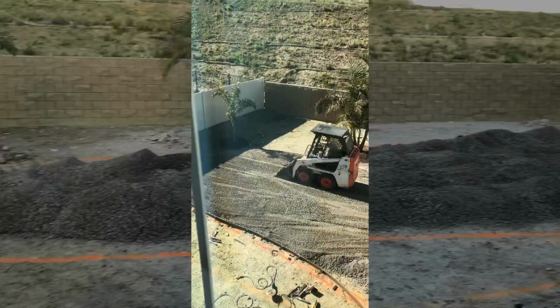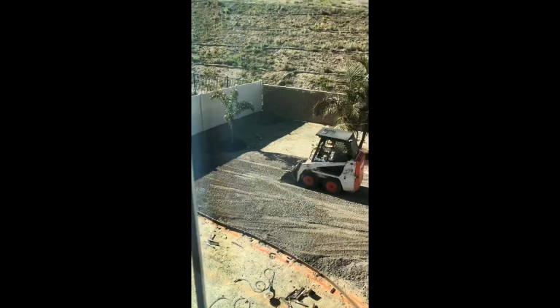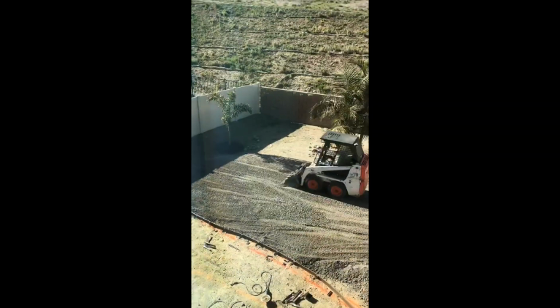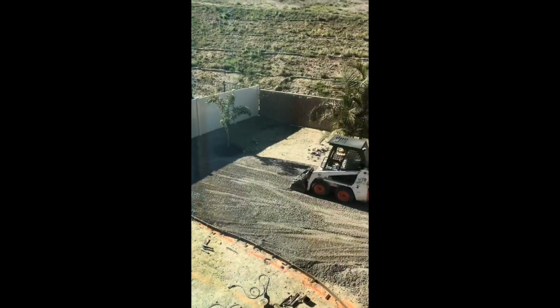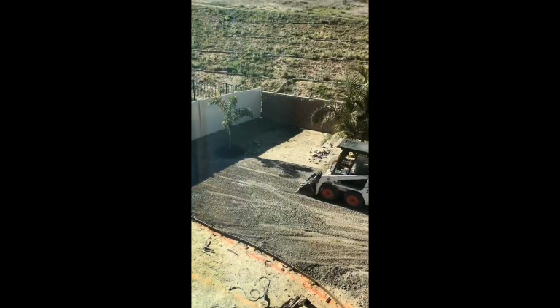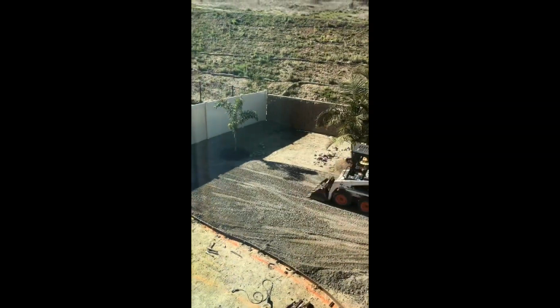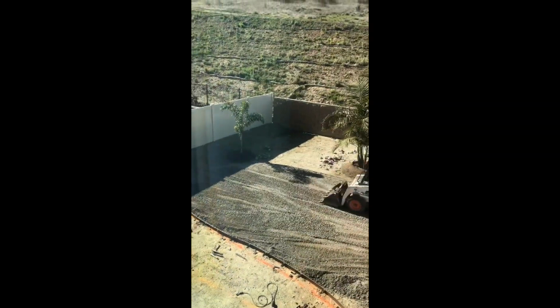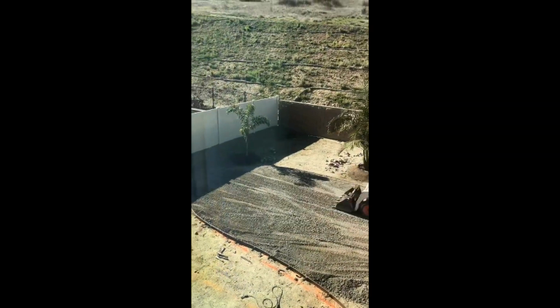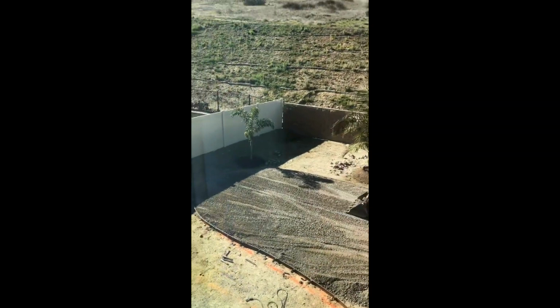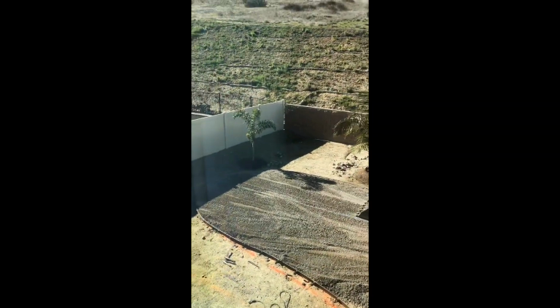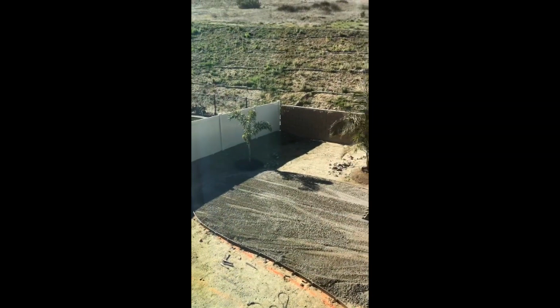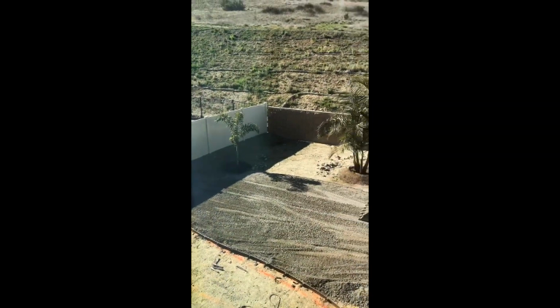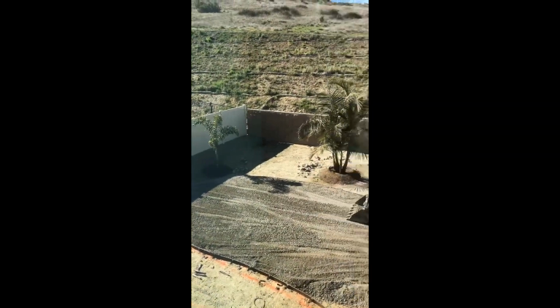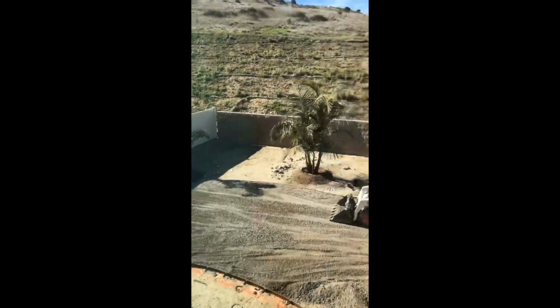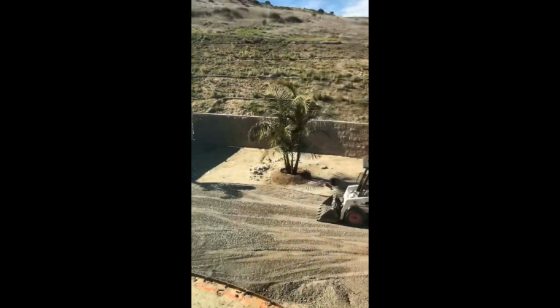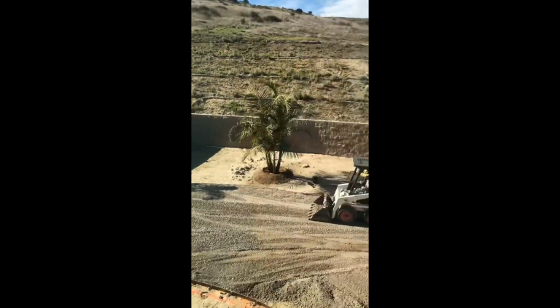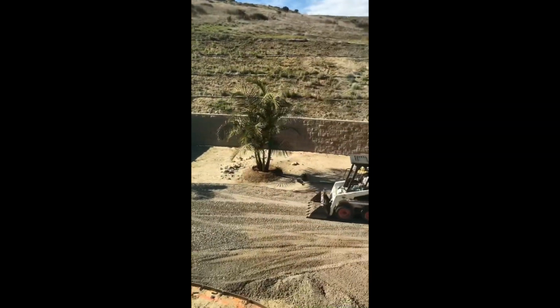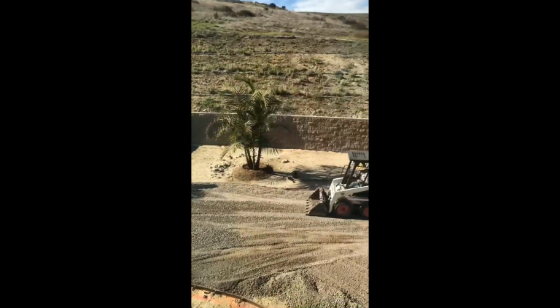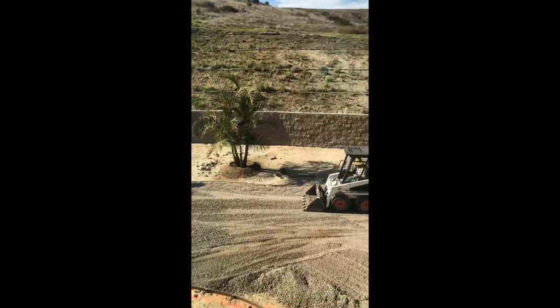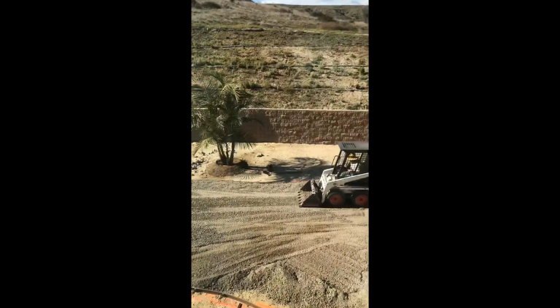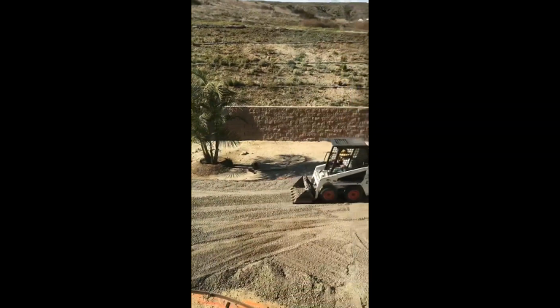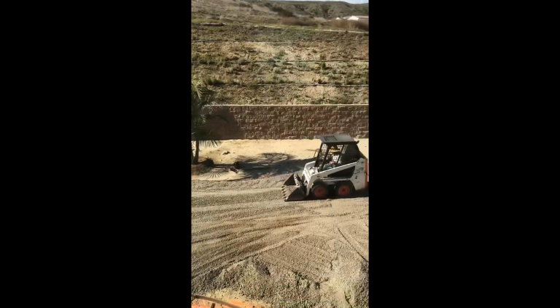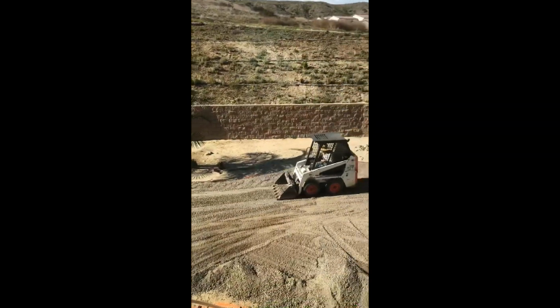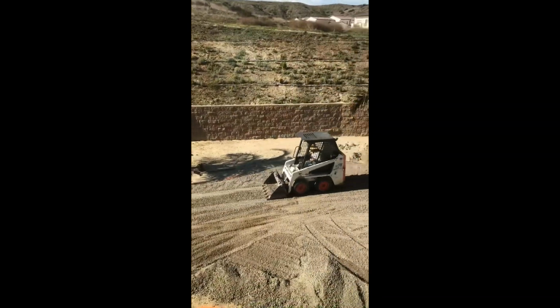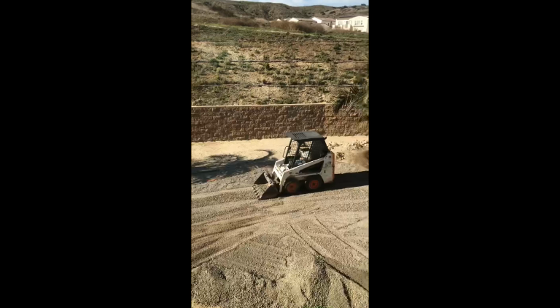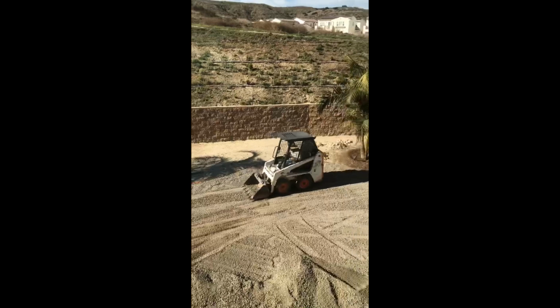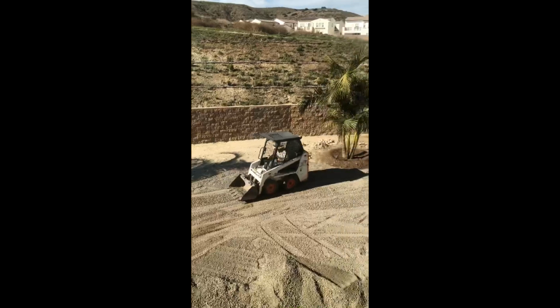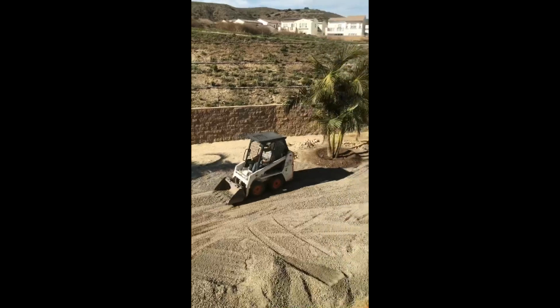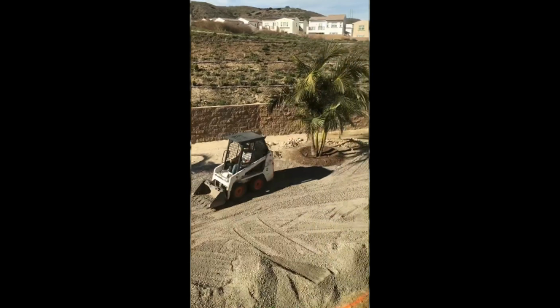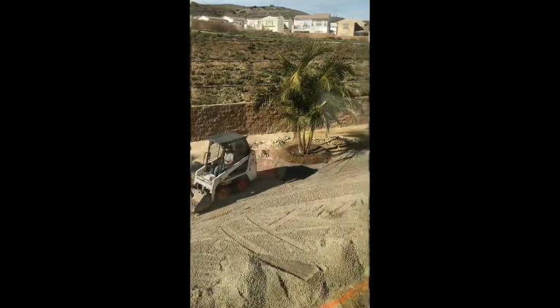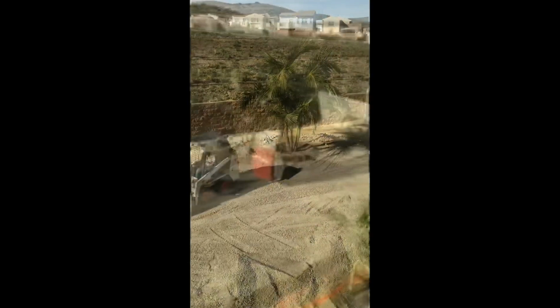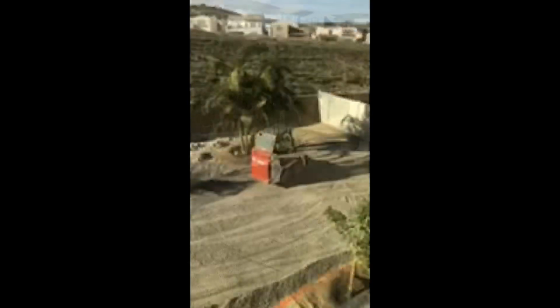It's all taking nice shape down there. Papa Bear is smoothing everything out. He's got the bumper boarders in it.